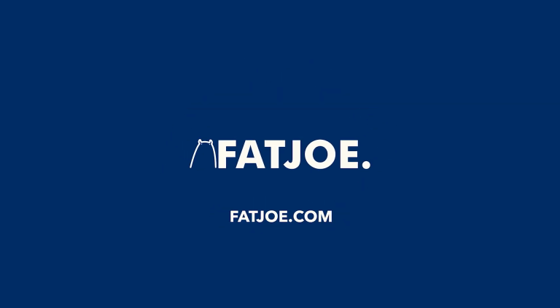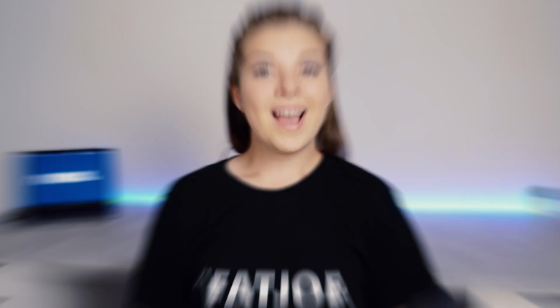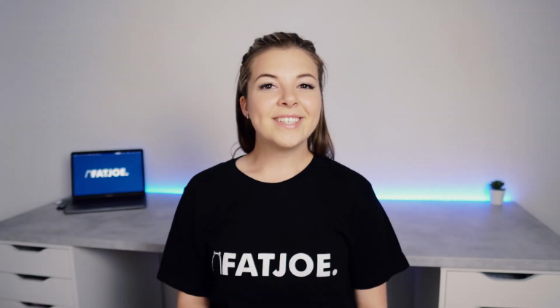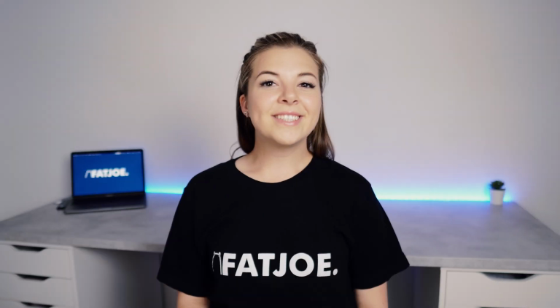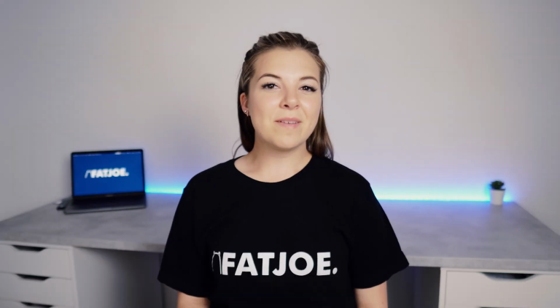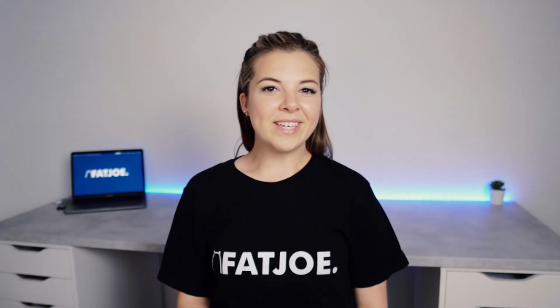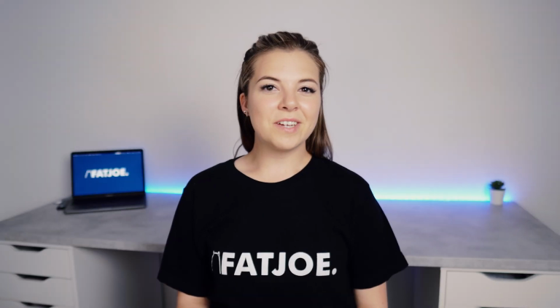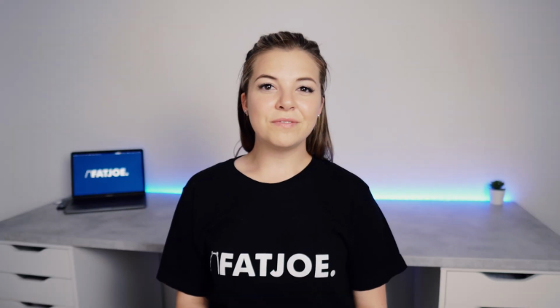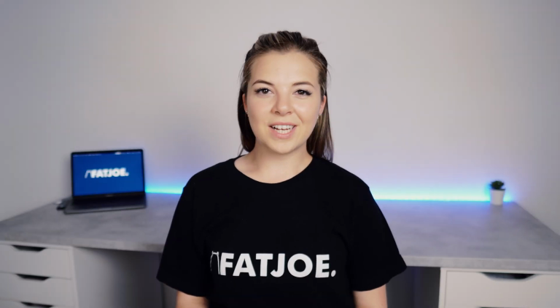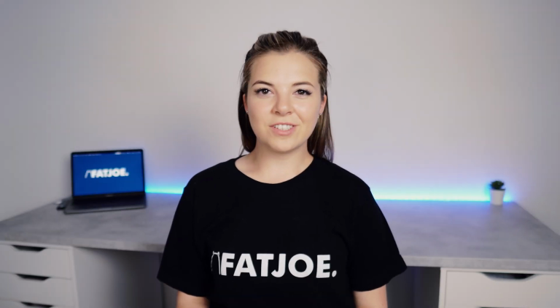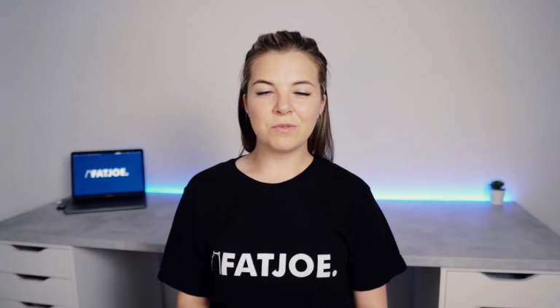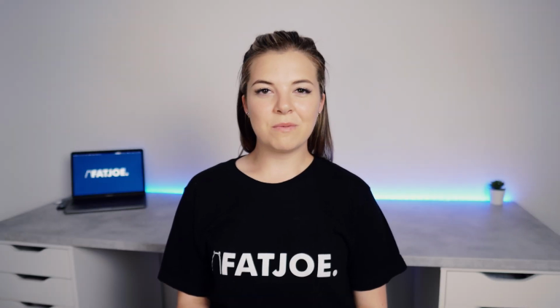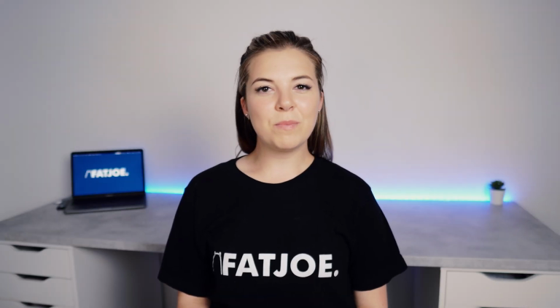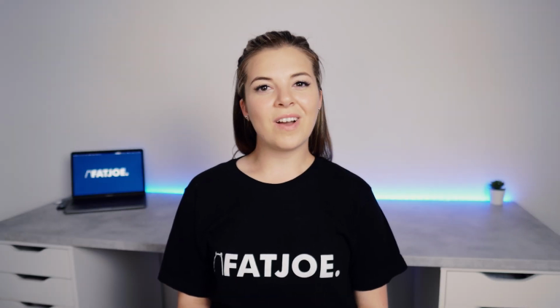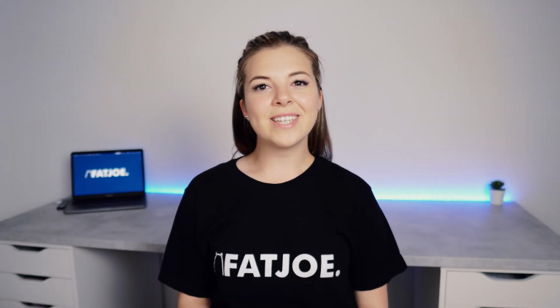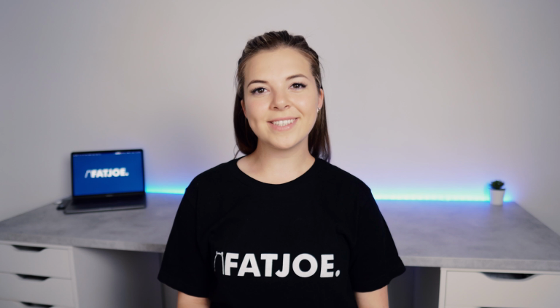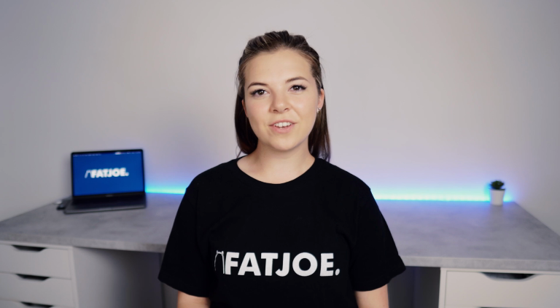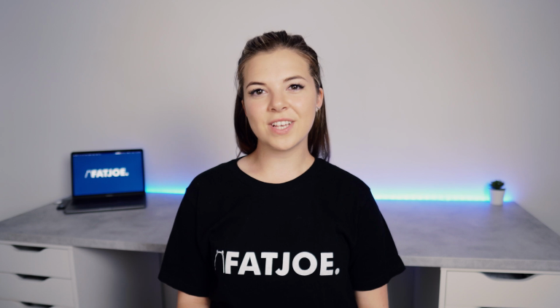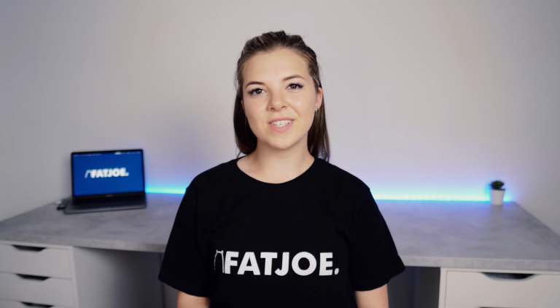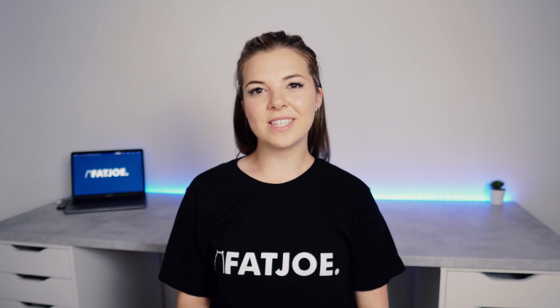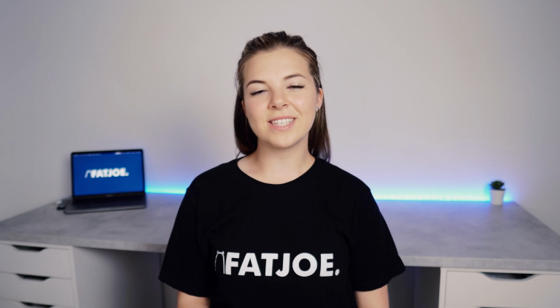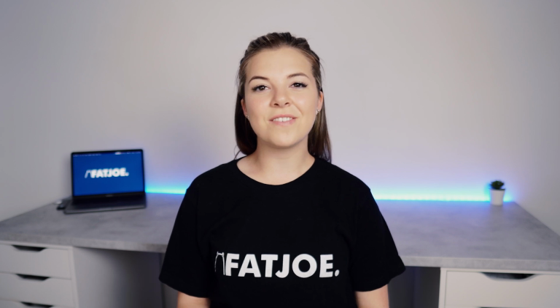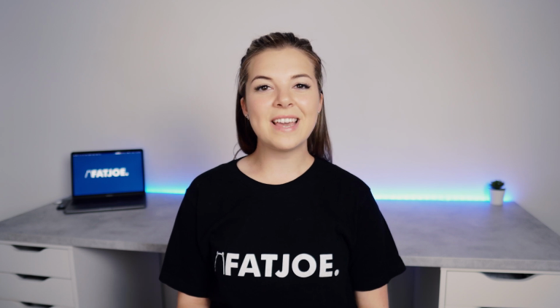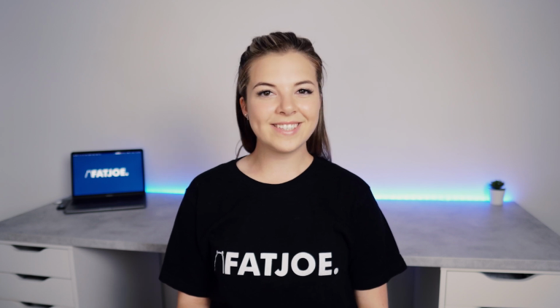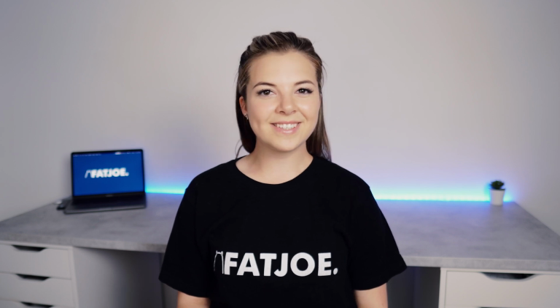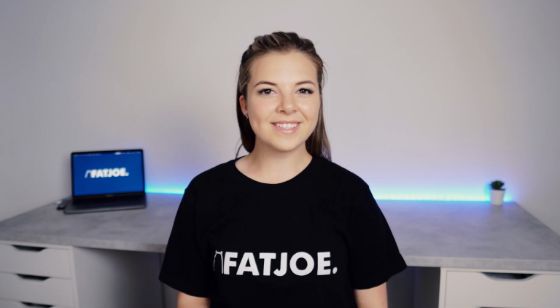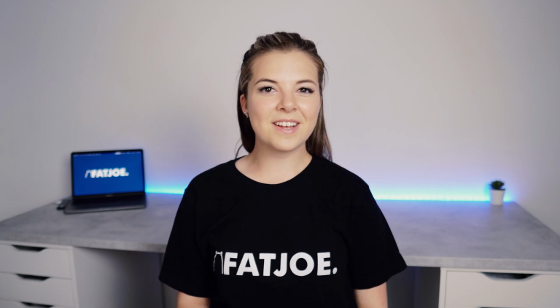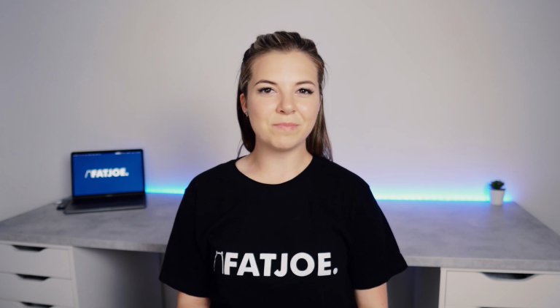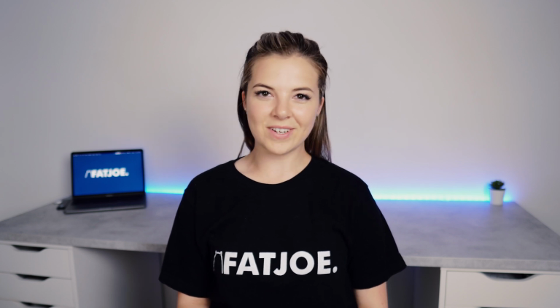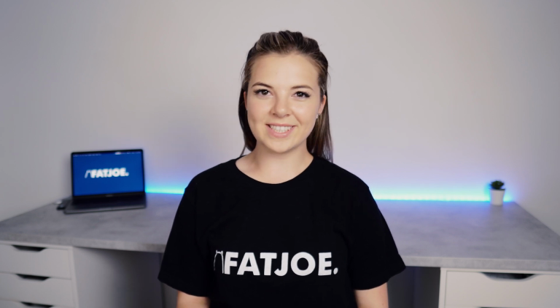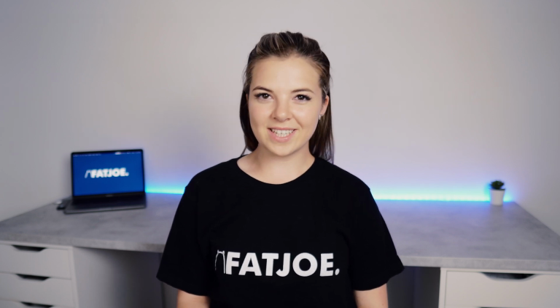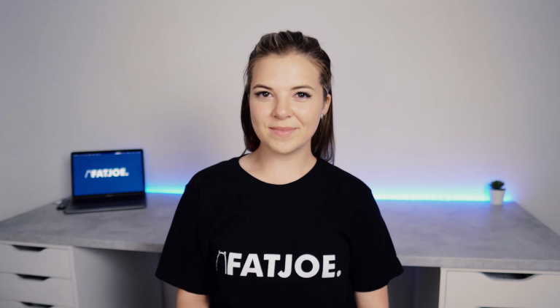Hey, it's Emily here from Fat Joe, where we provide SEO services designed for agencies and marketing teams.